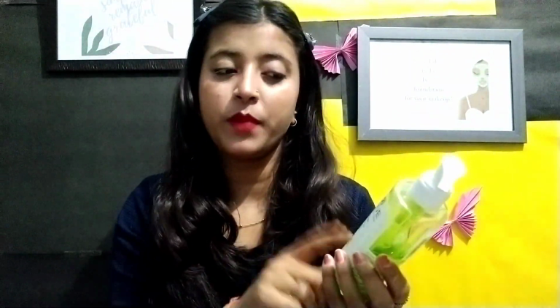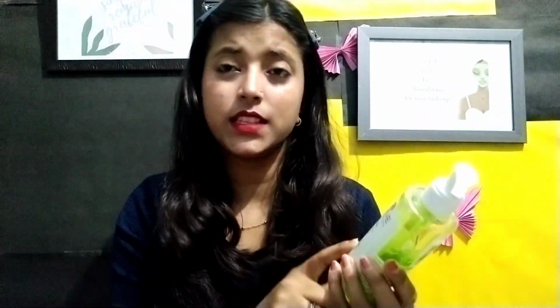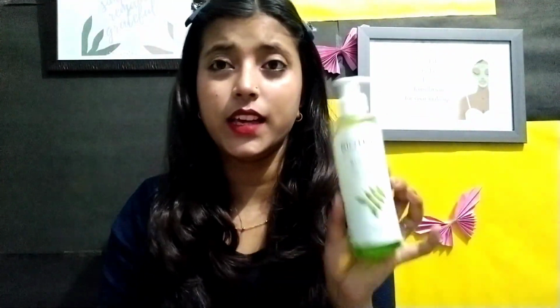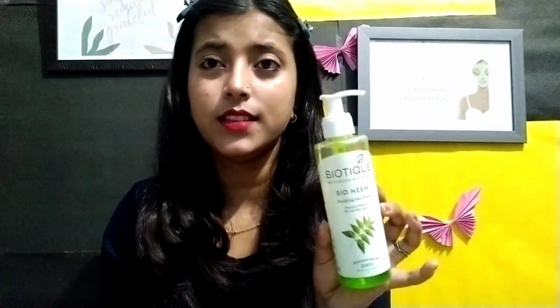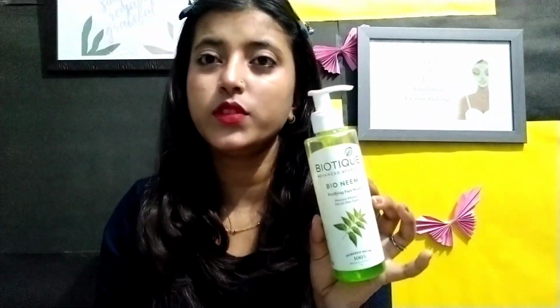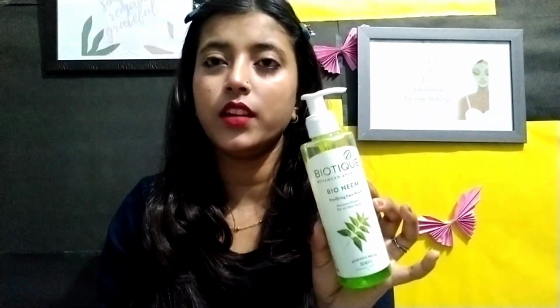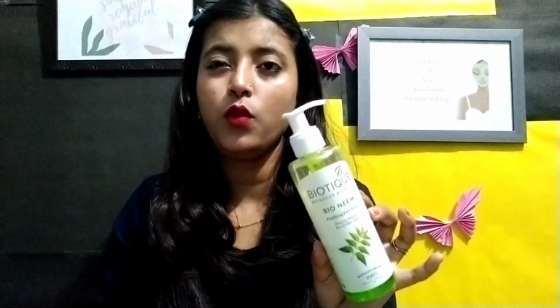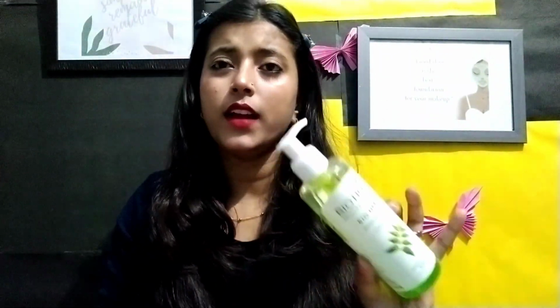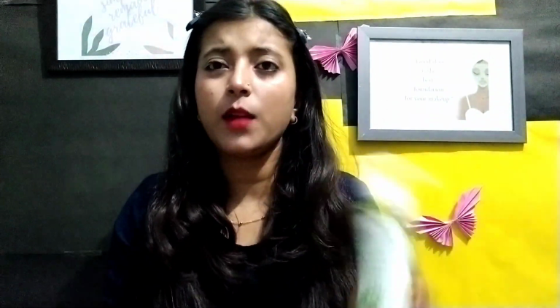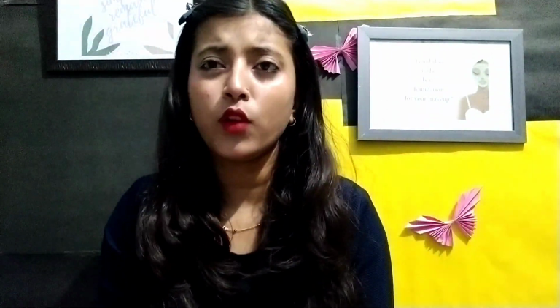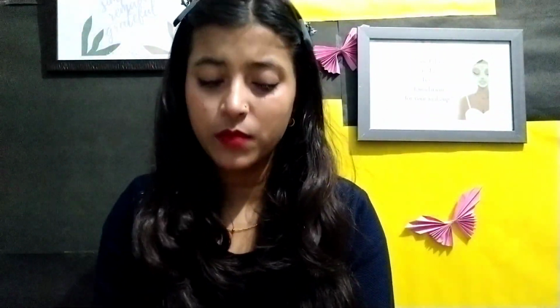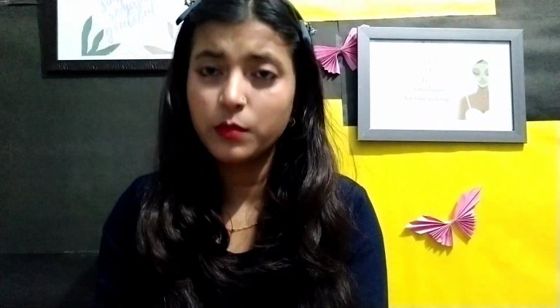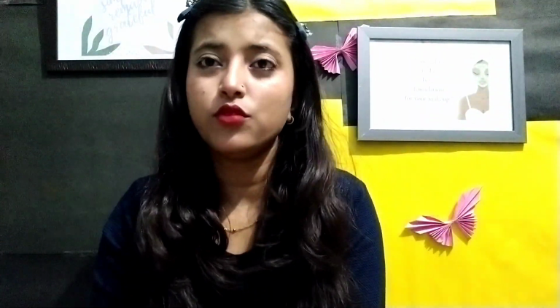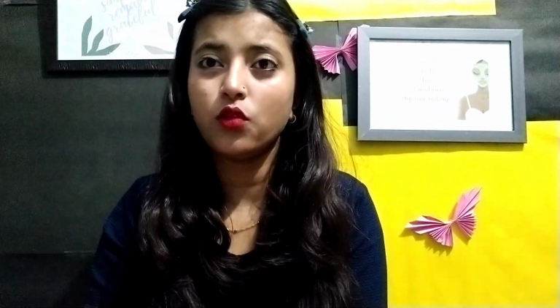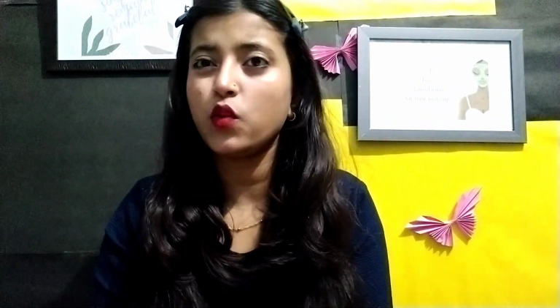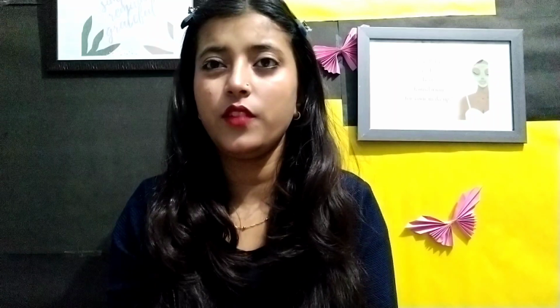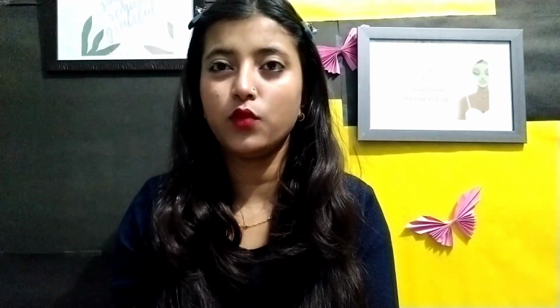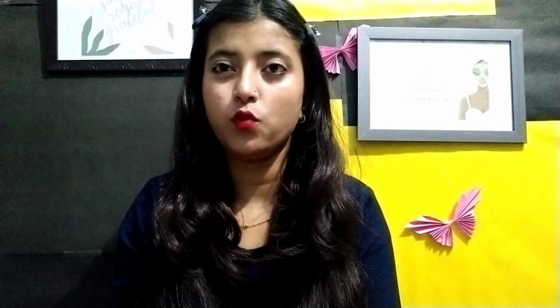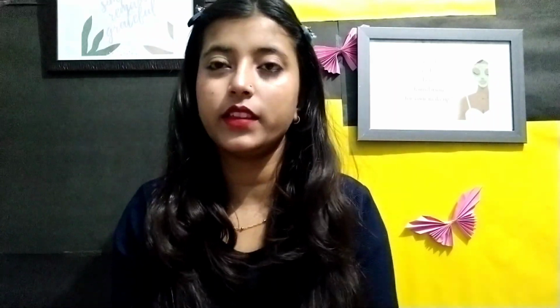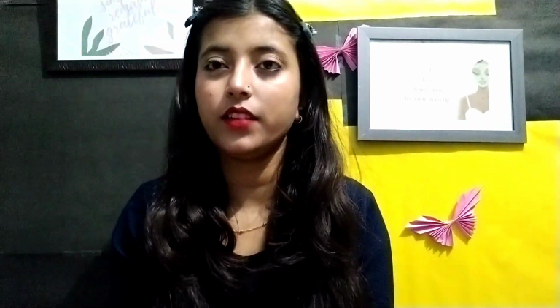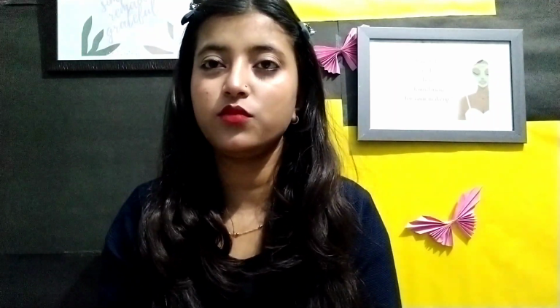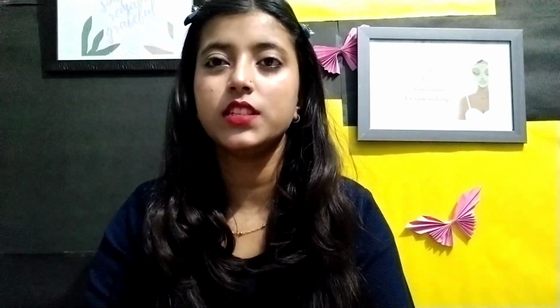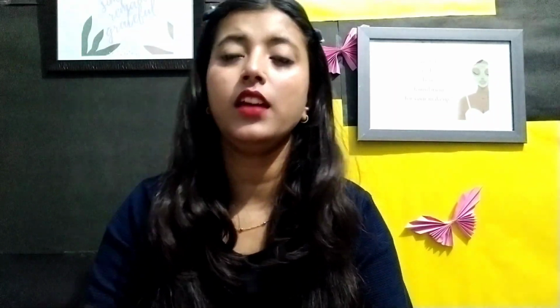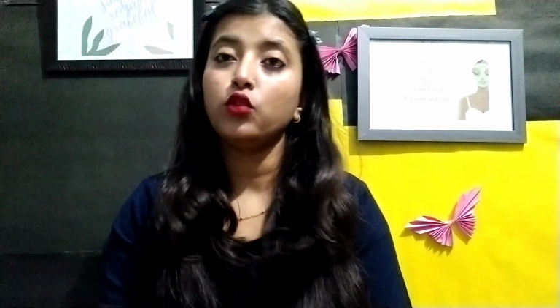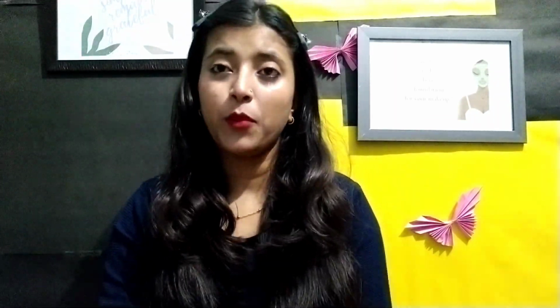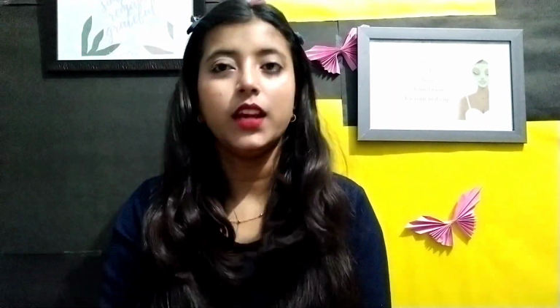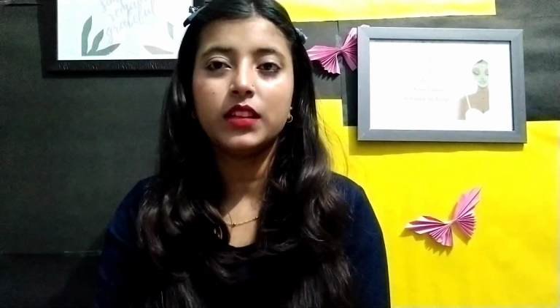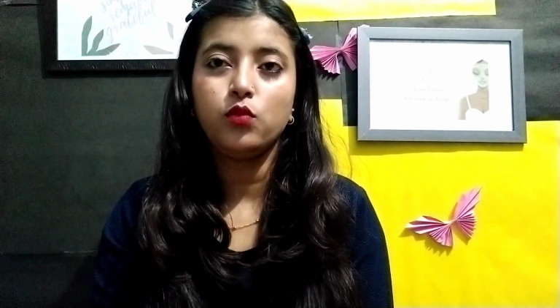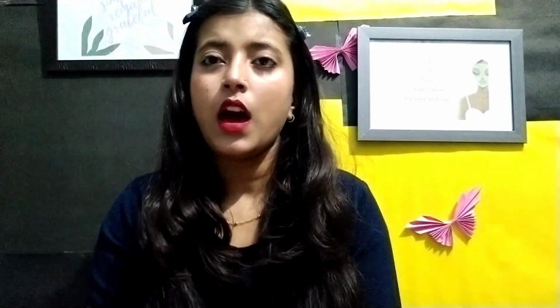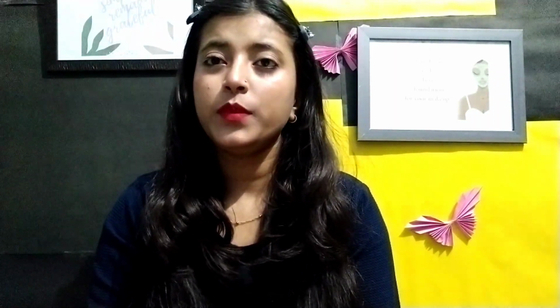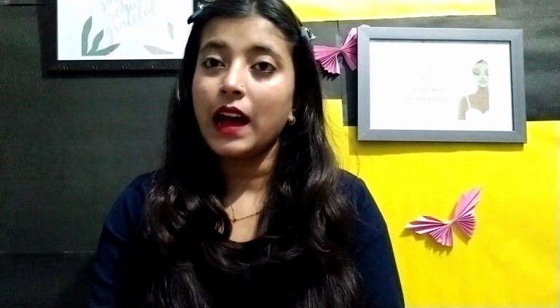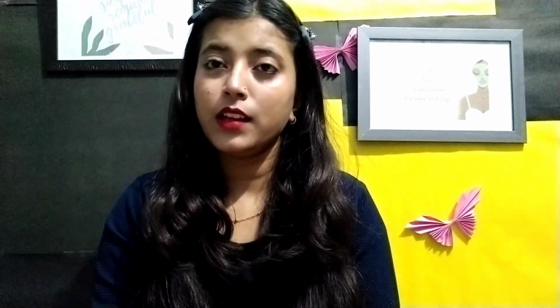I have been using the Biotique face wash for one year. If you have any confusion about which face wash to choose, I am going to show you so many face wash options.